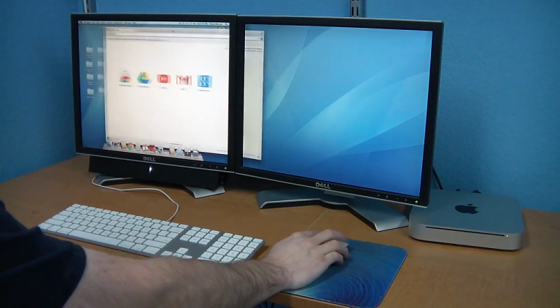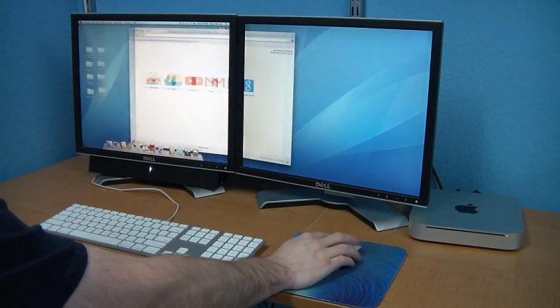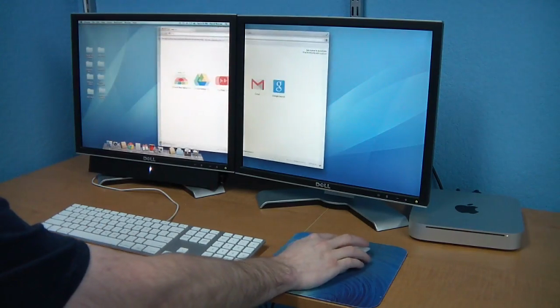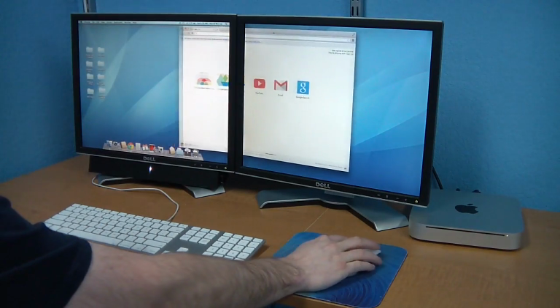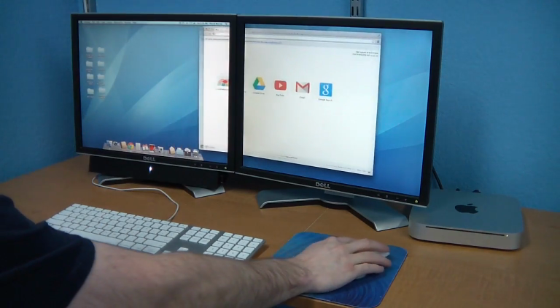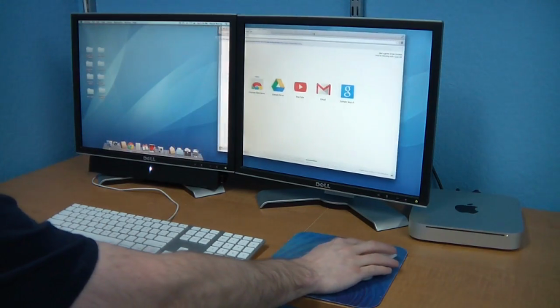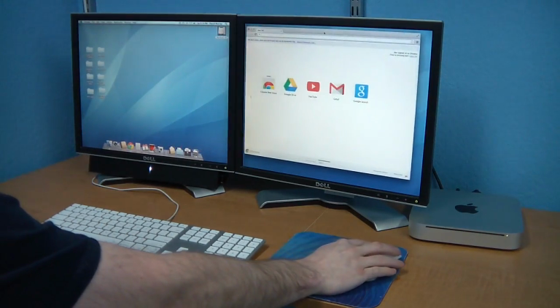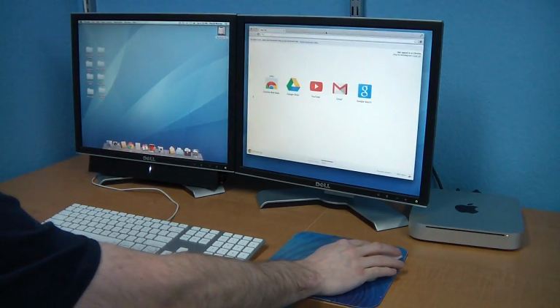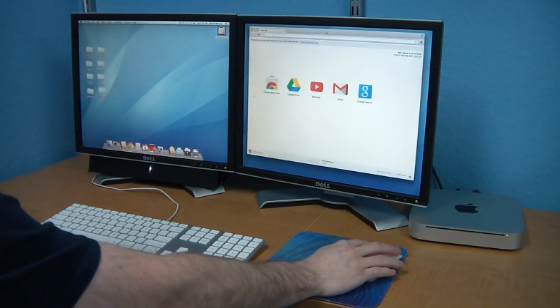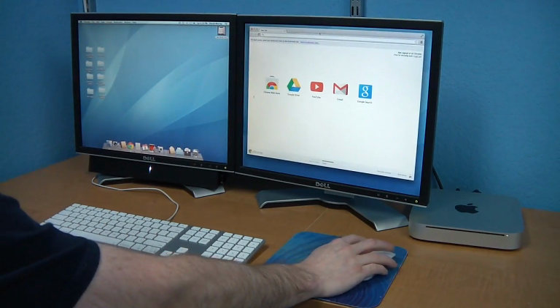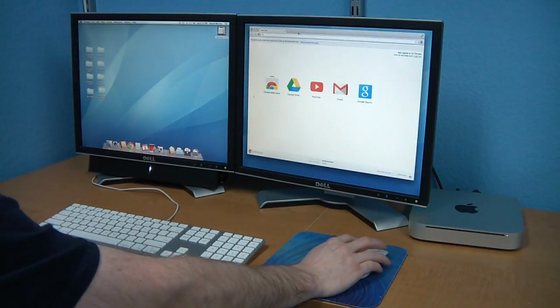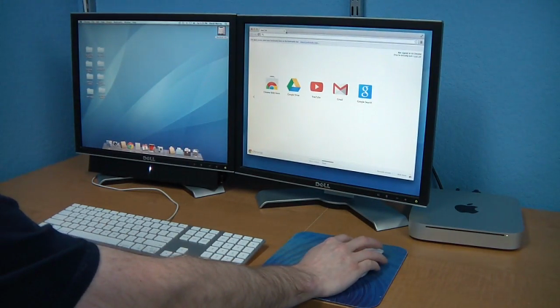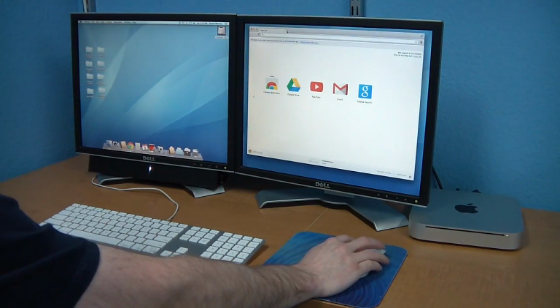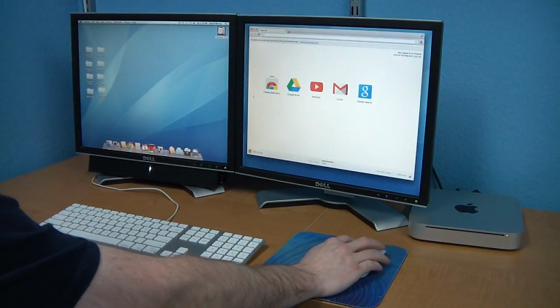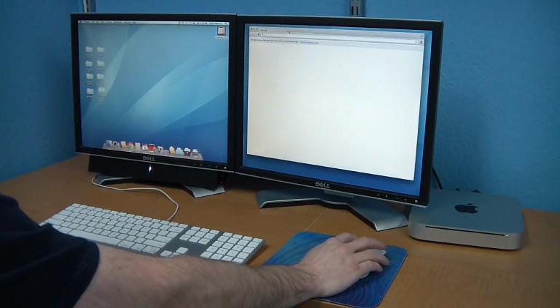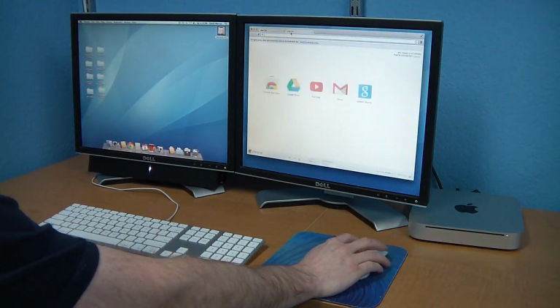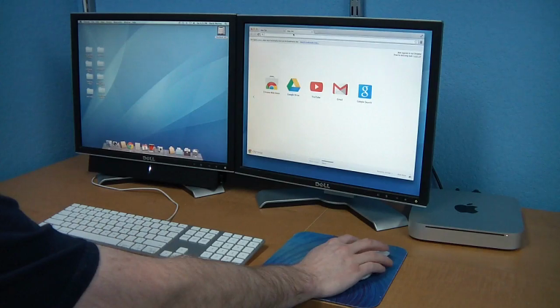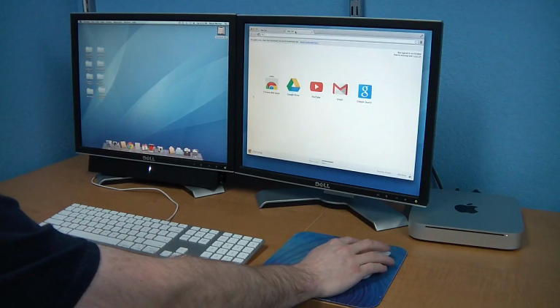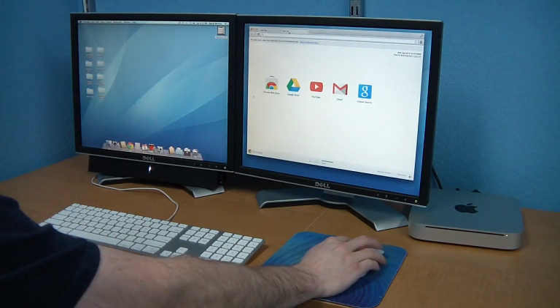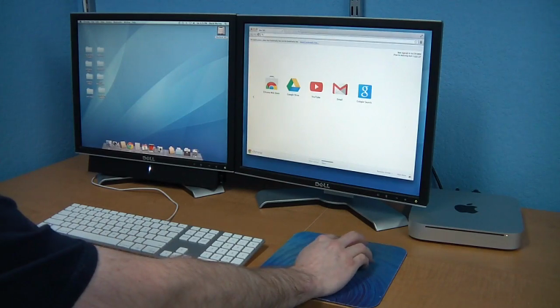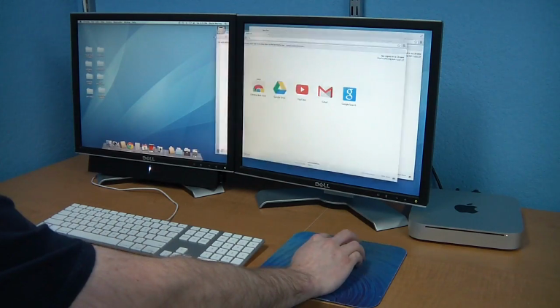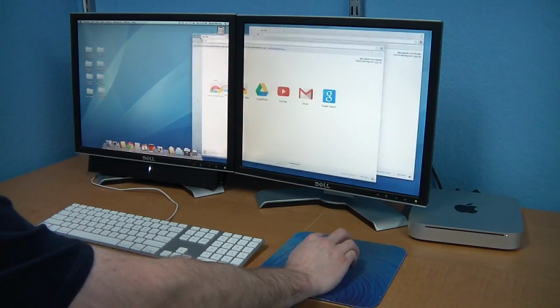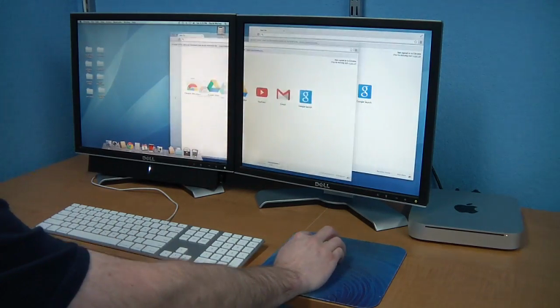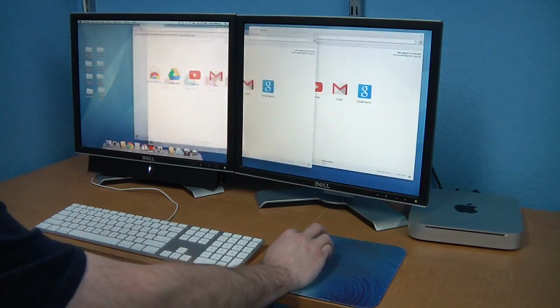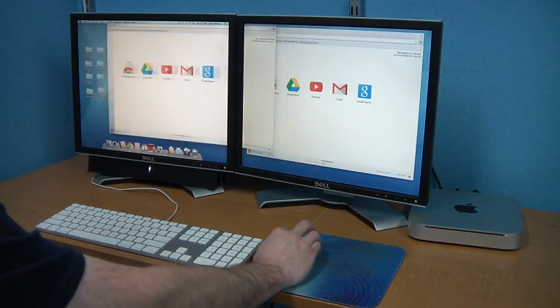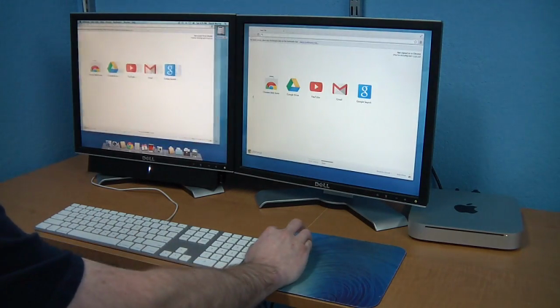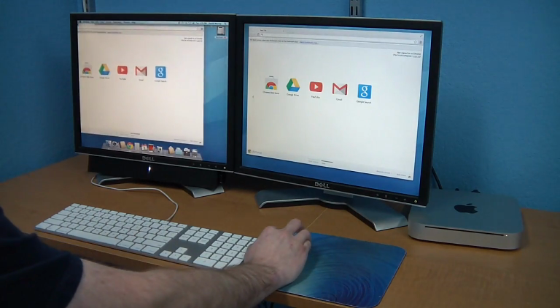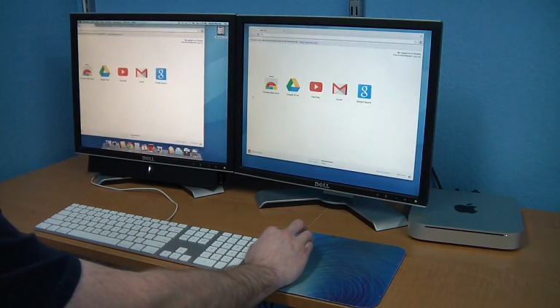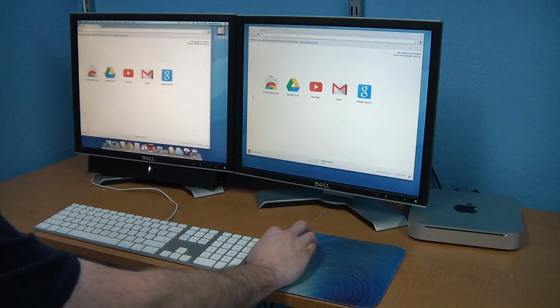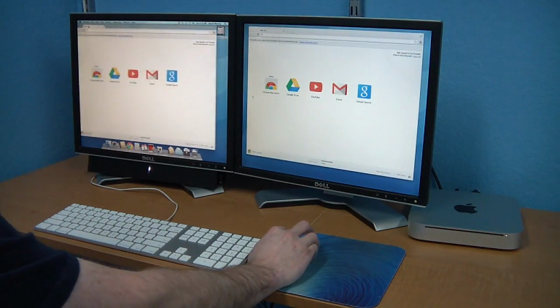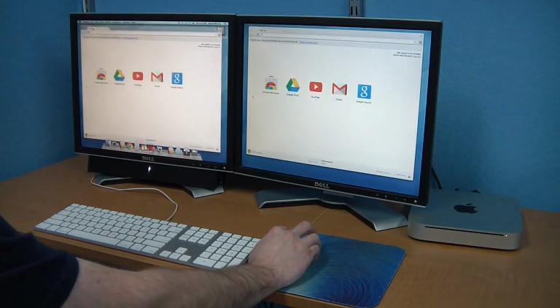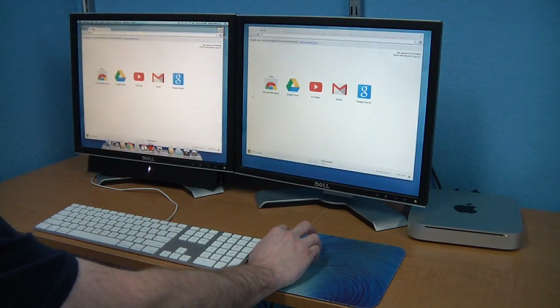Here's a single Mac Mini operating two Dell UltraSharp monitors. As you can see, it works perfectly.